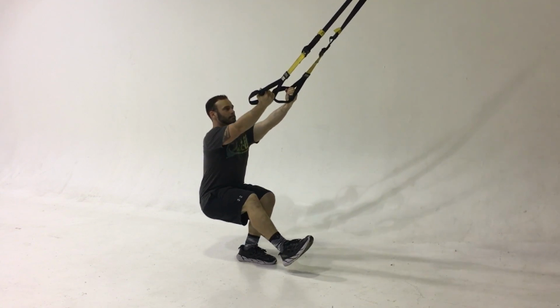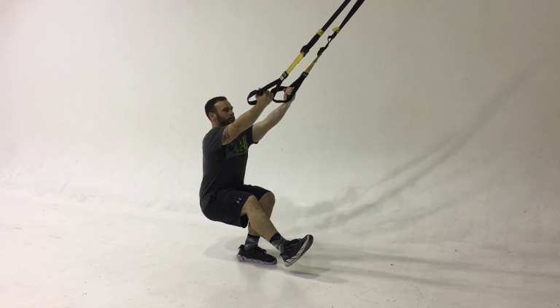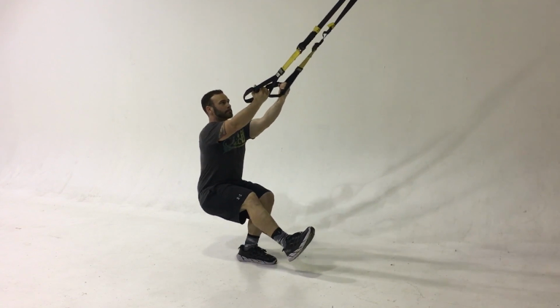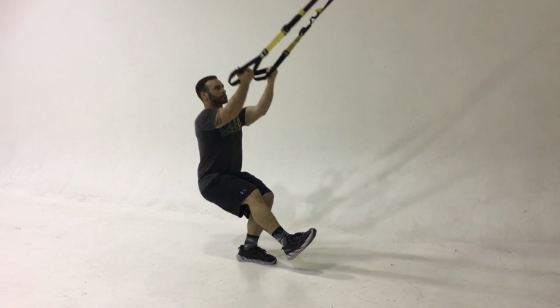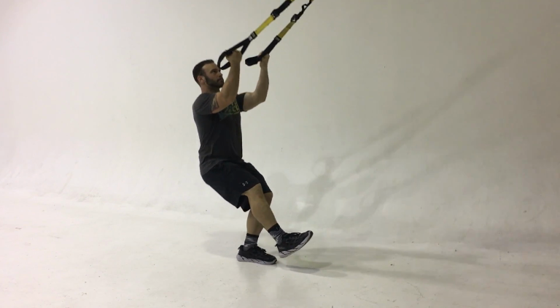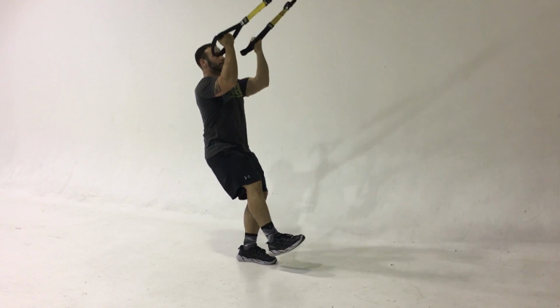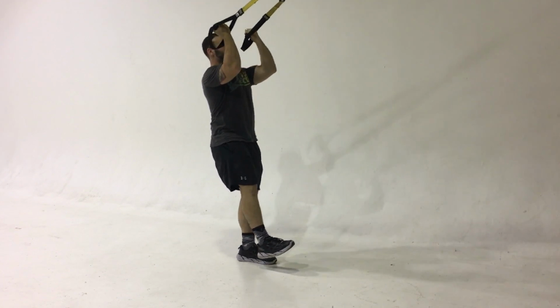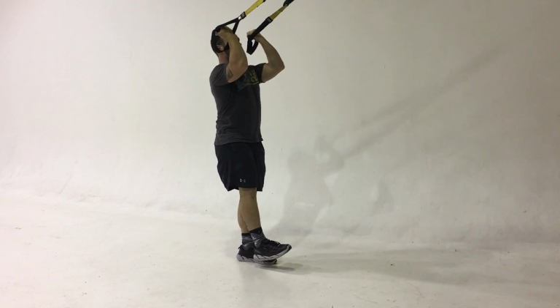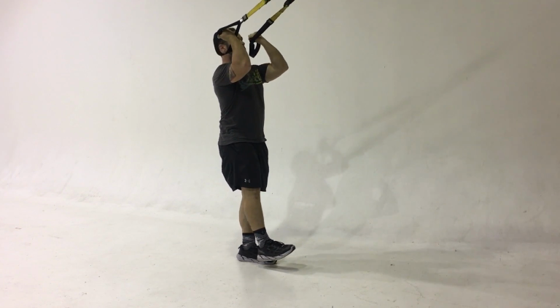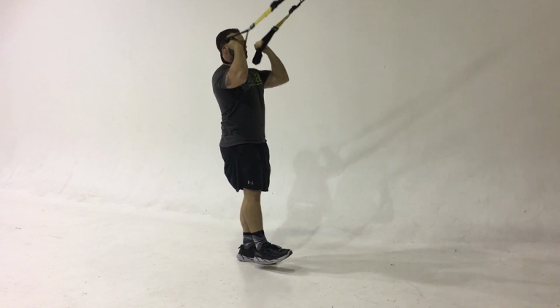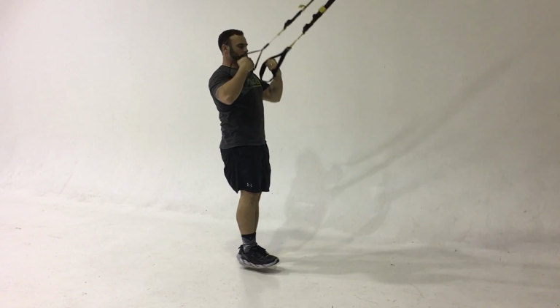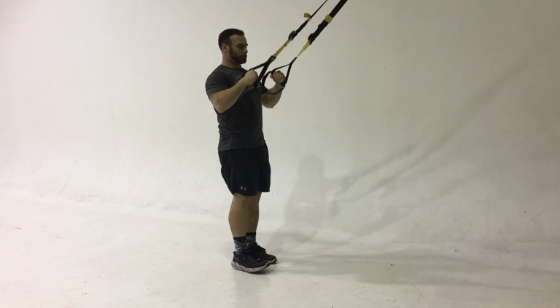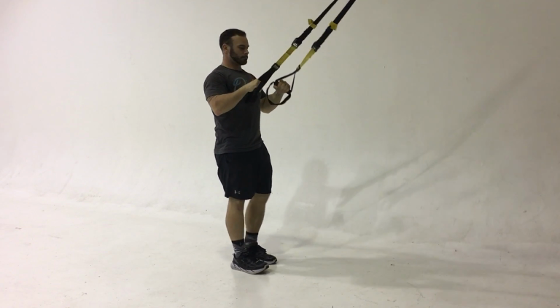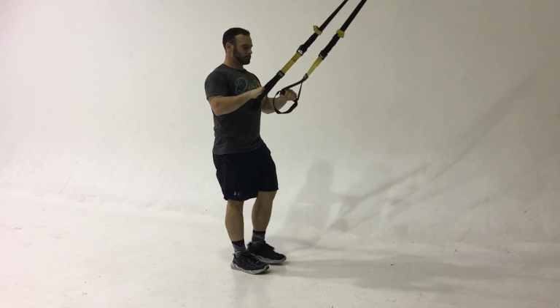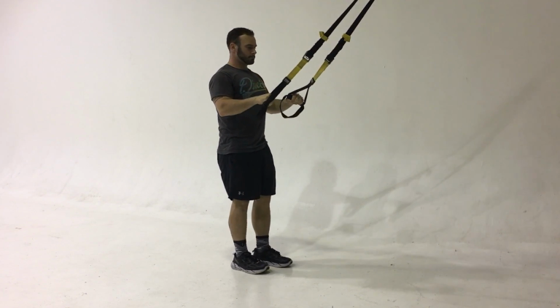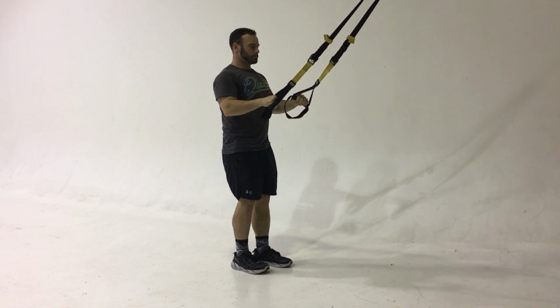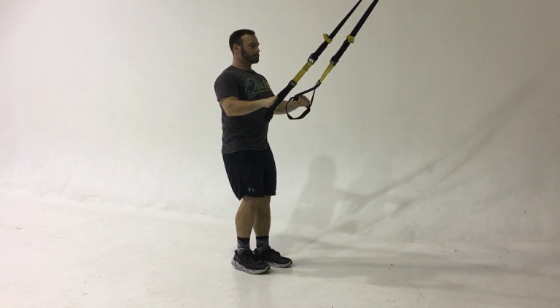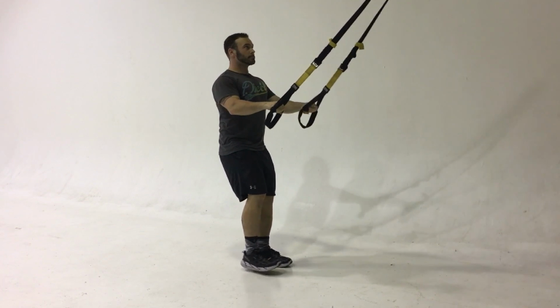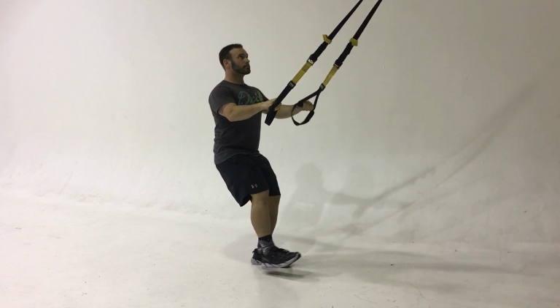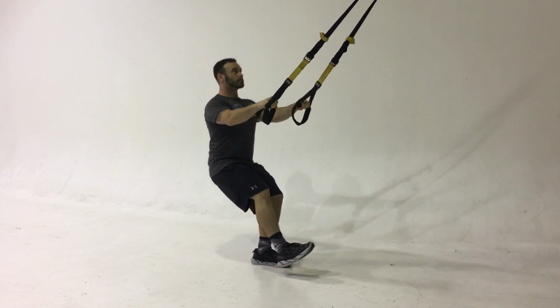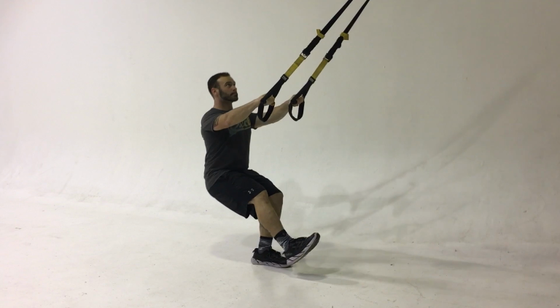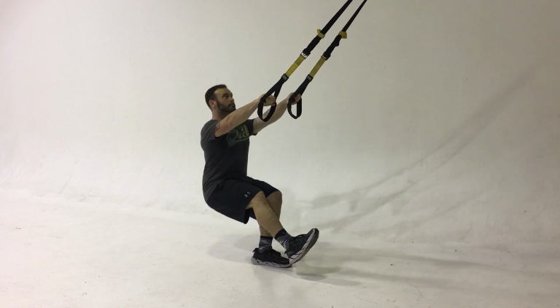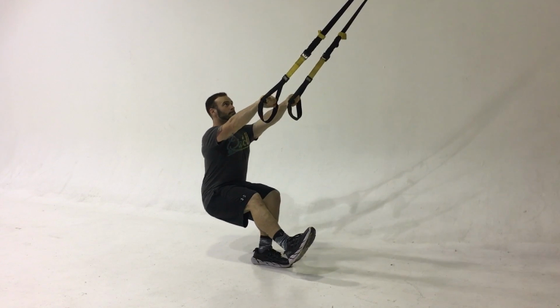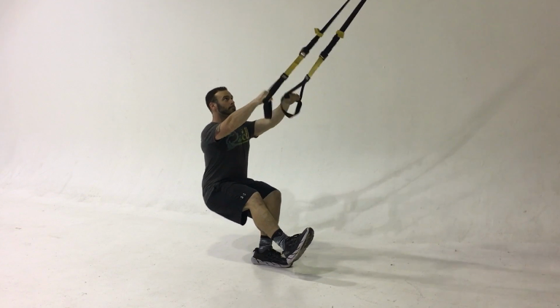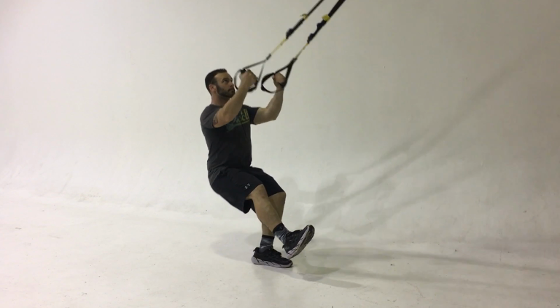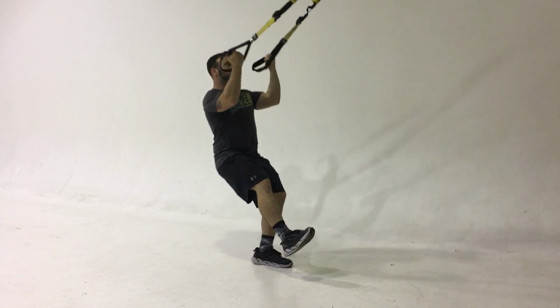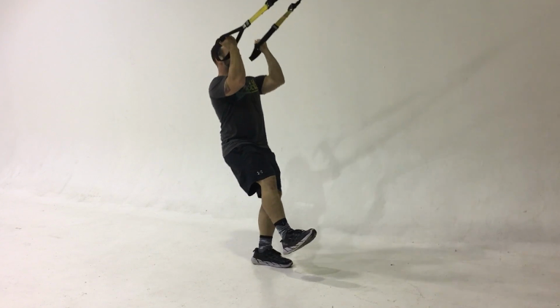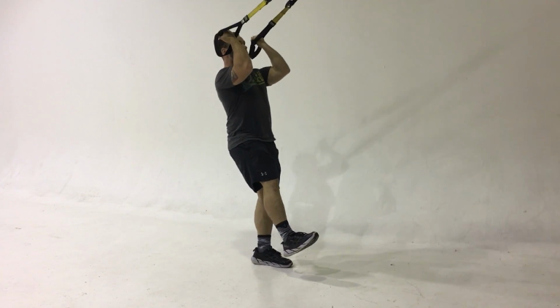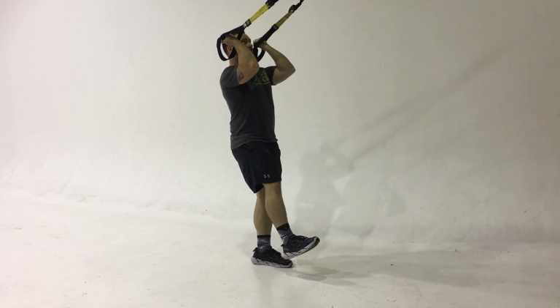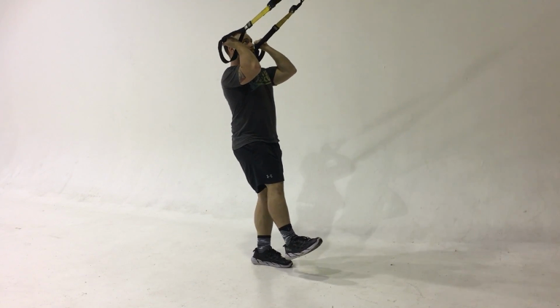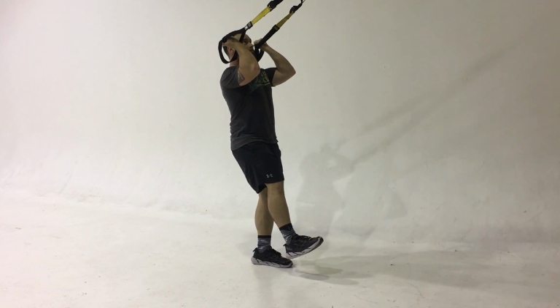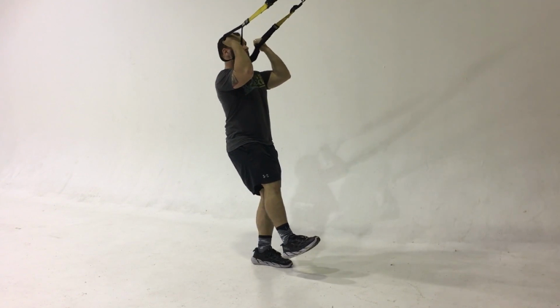This is a single leg squat with a curl, or the lone squirrel.